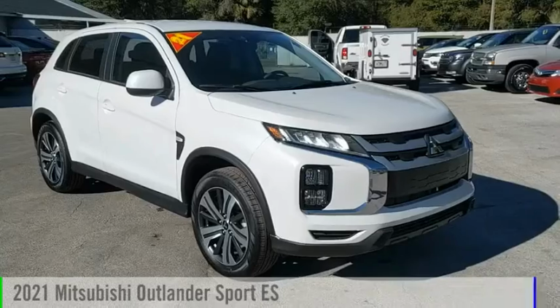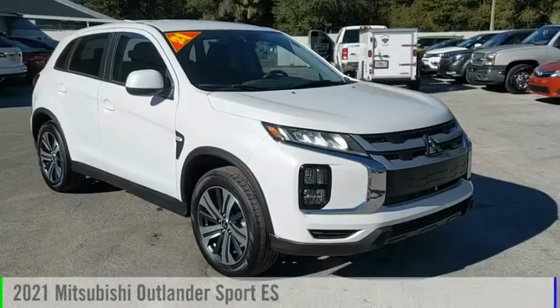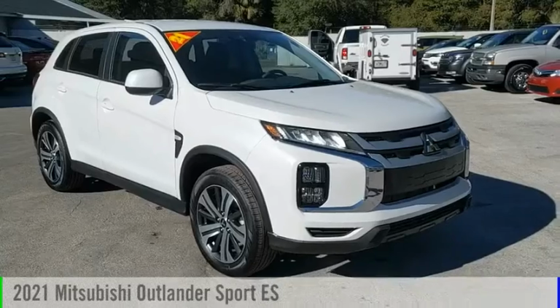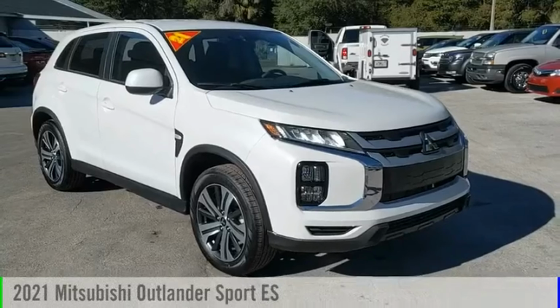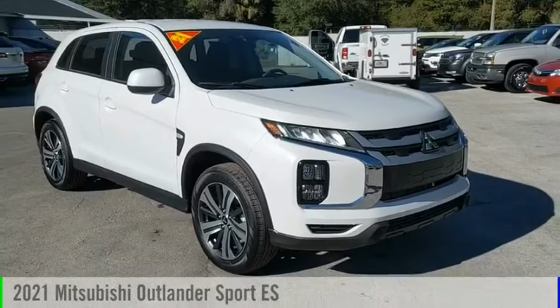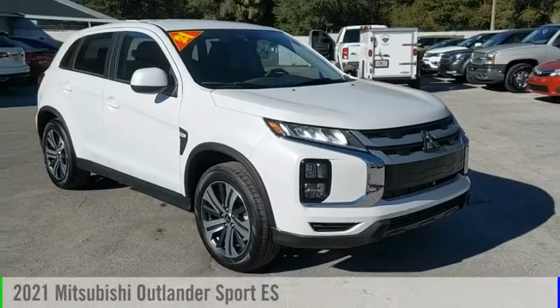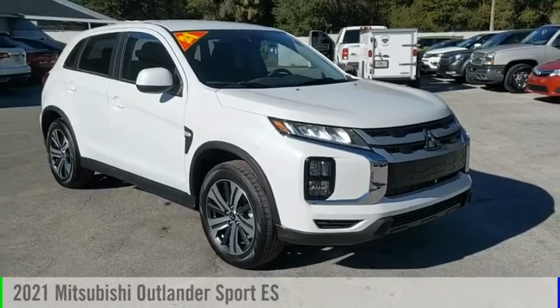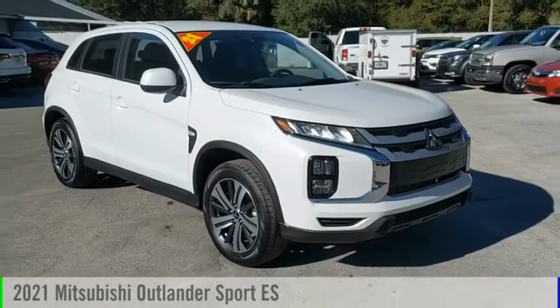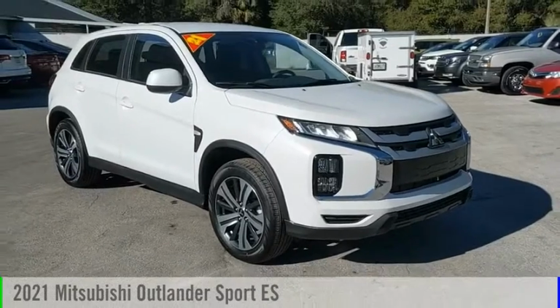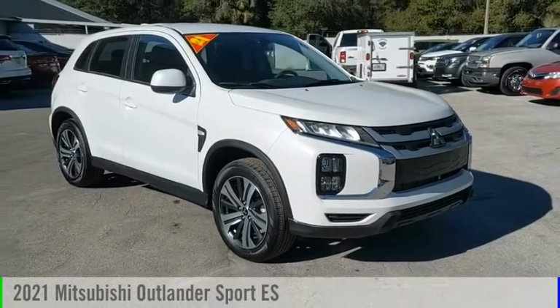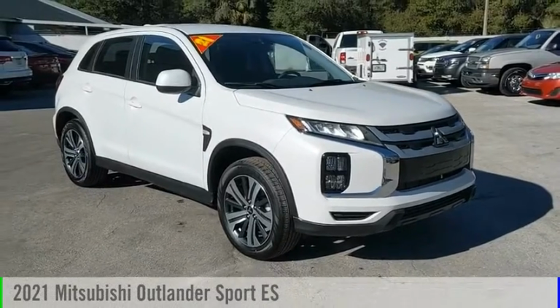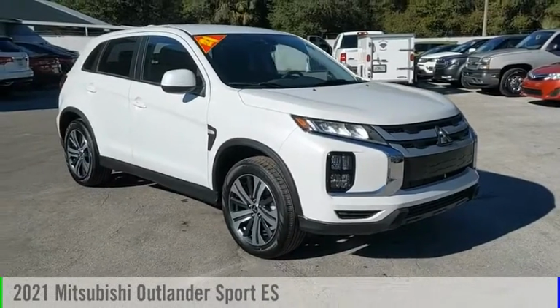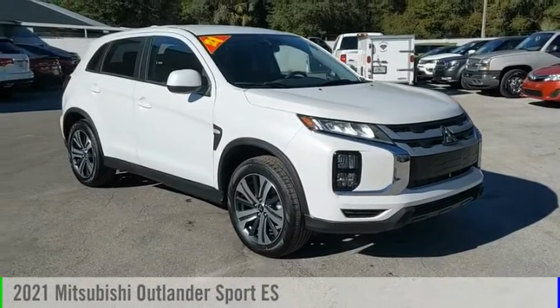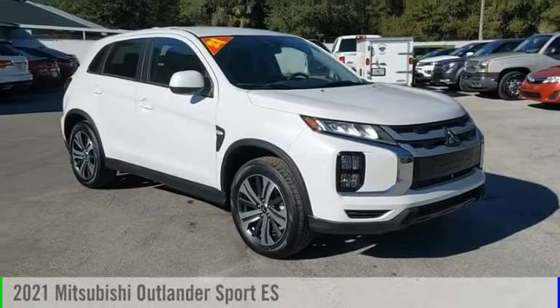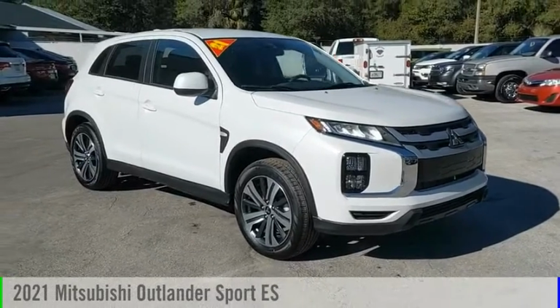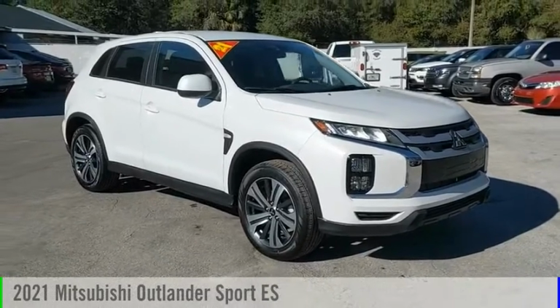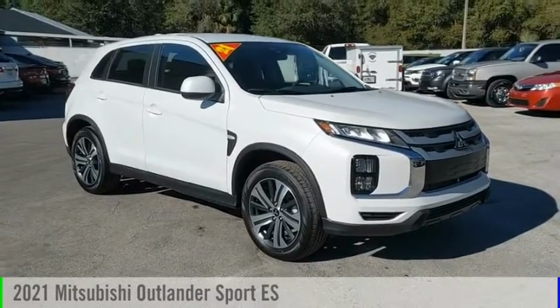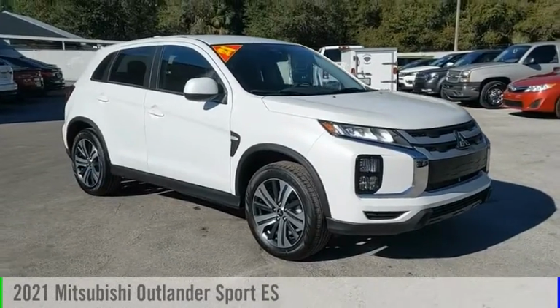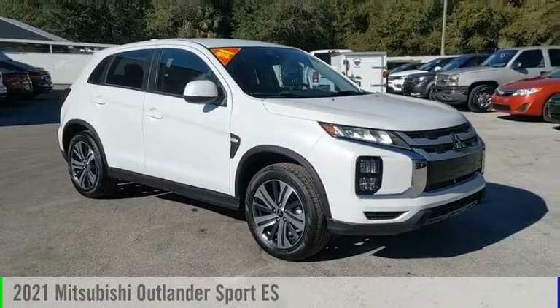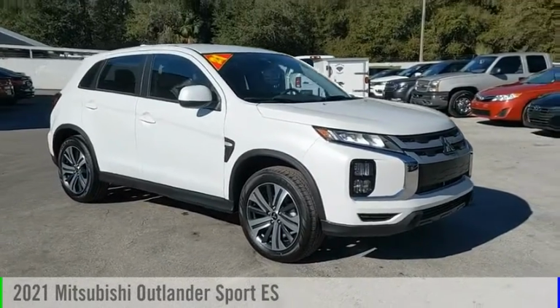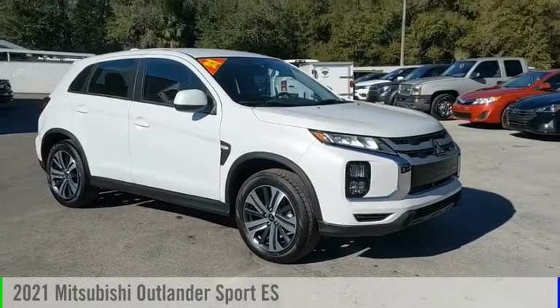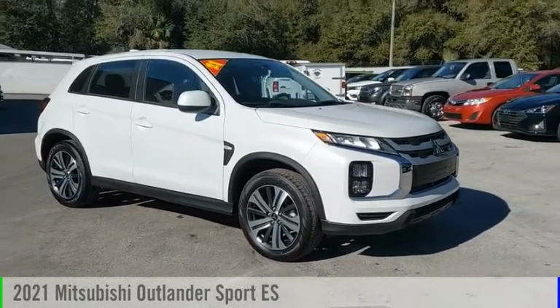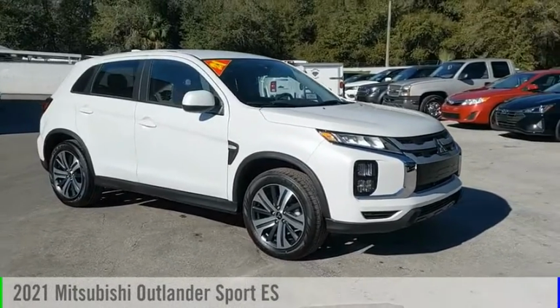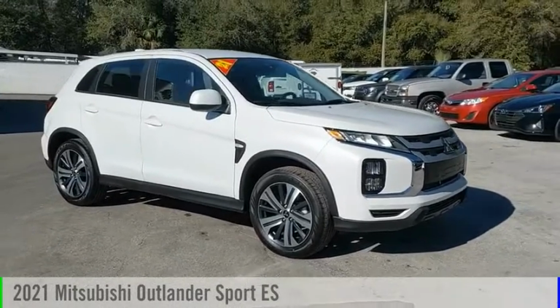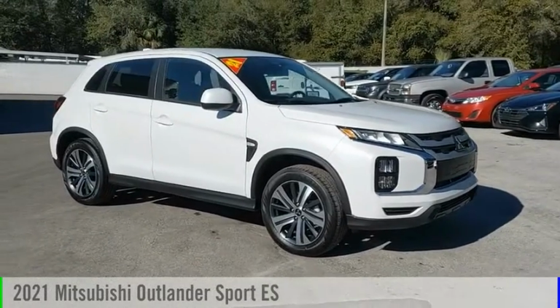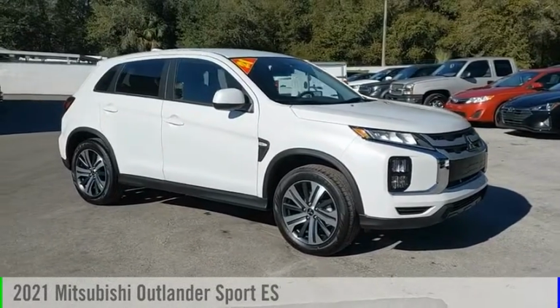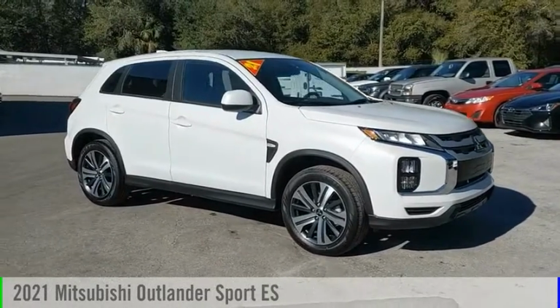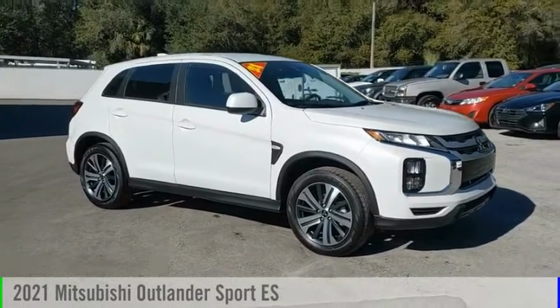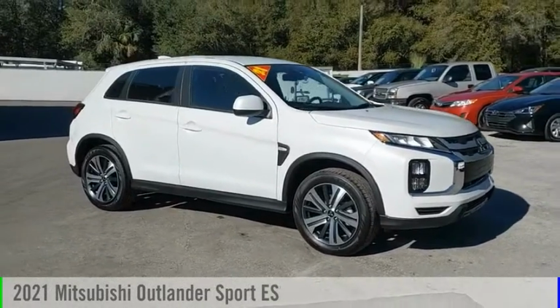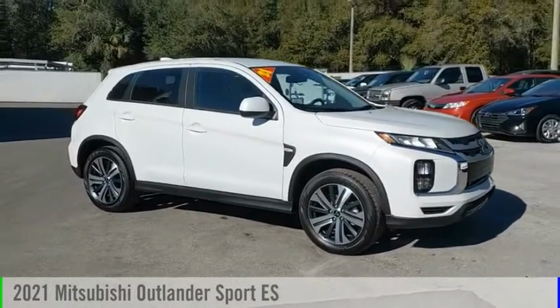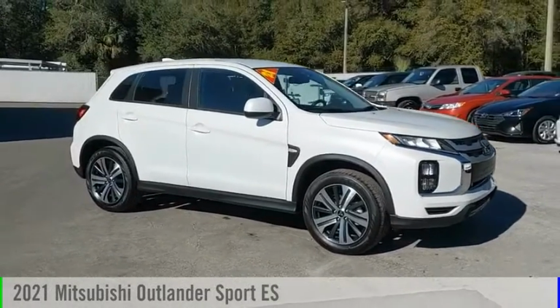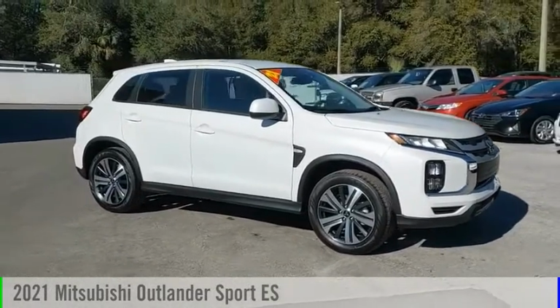Looking for the right vehicle? Check out the 2021 Outlander Sport.